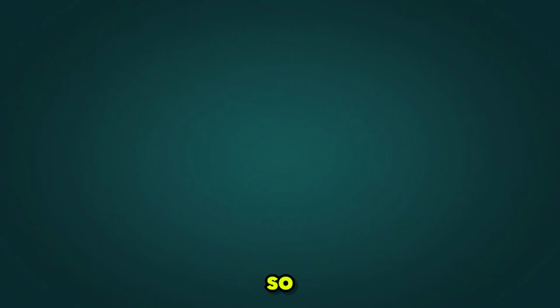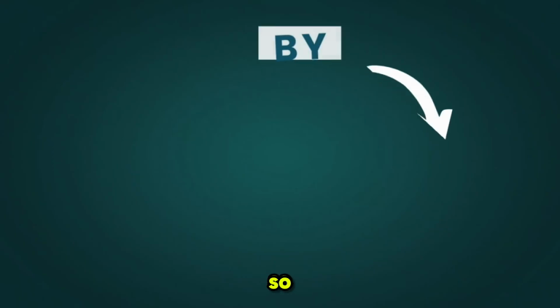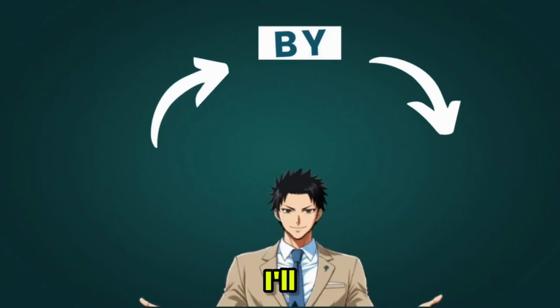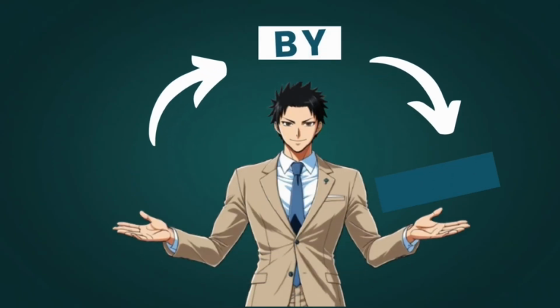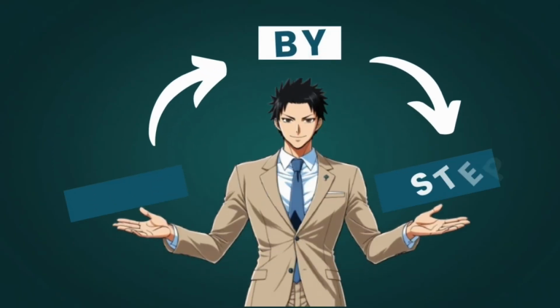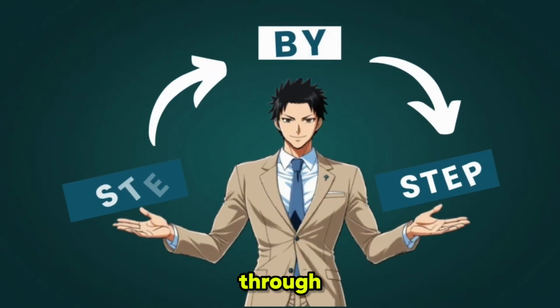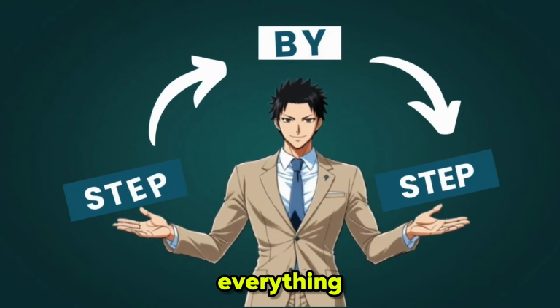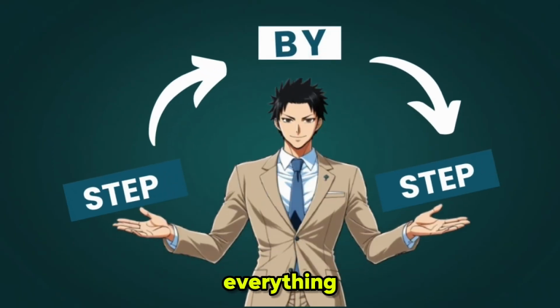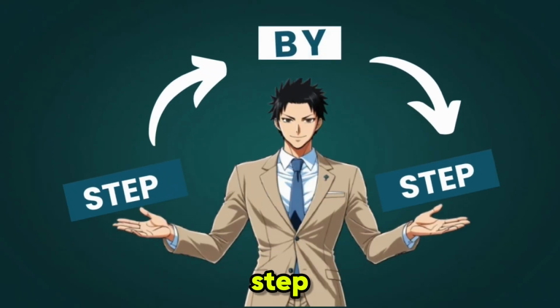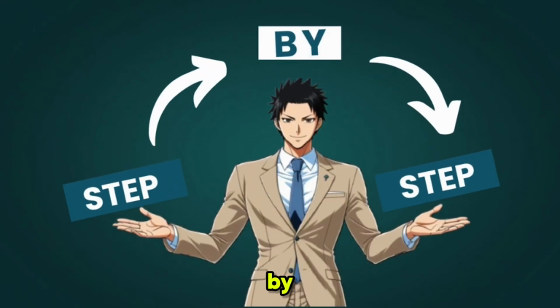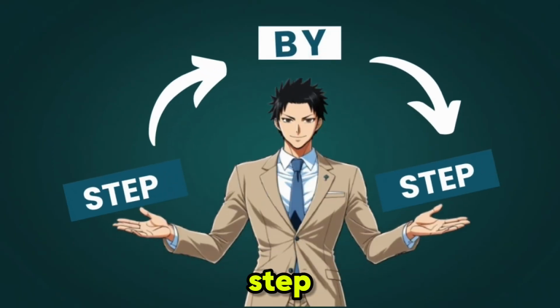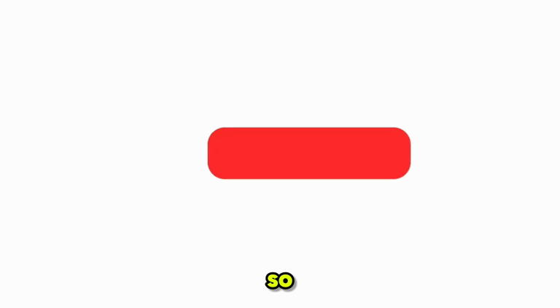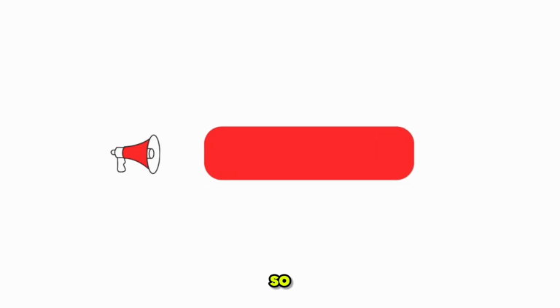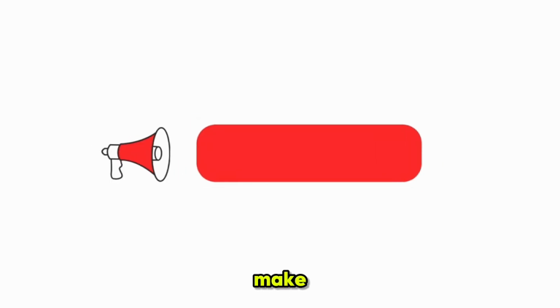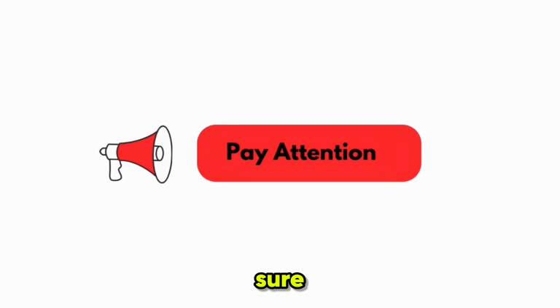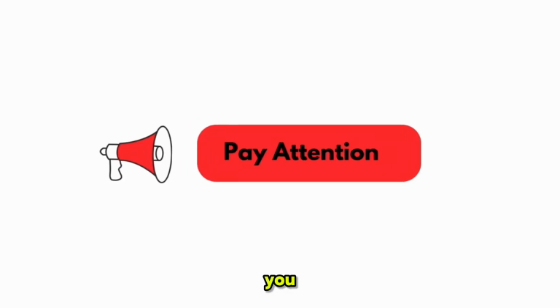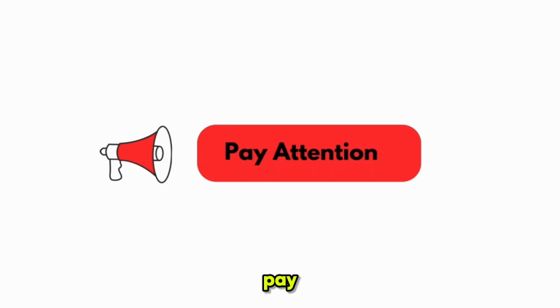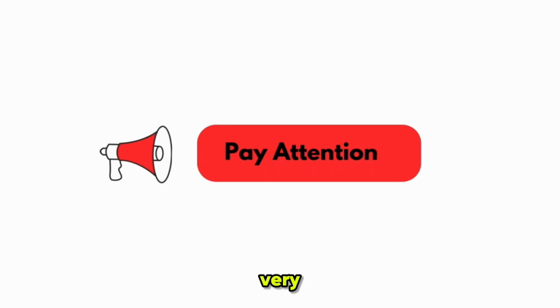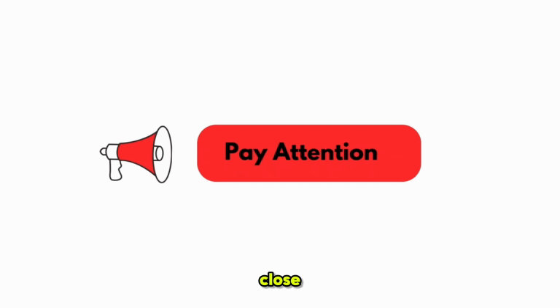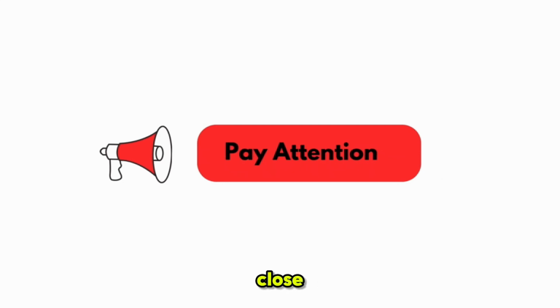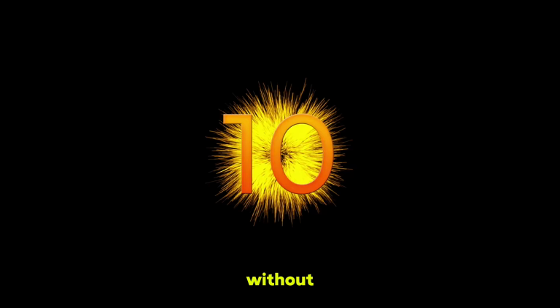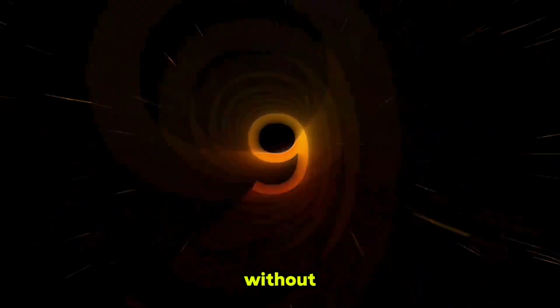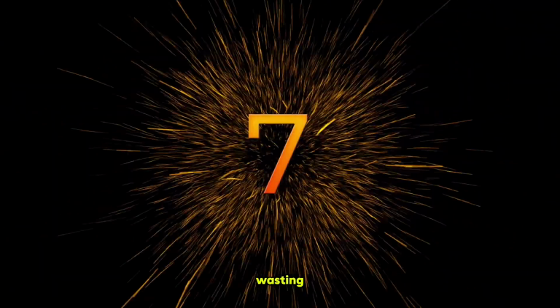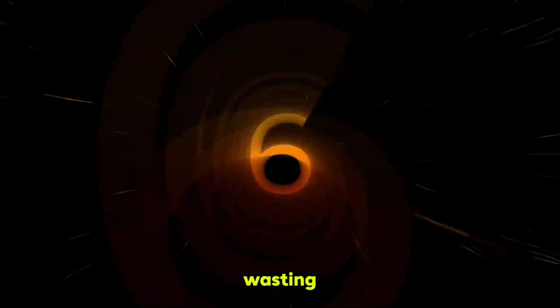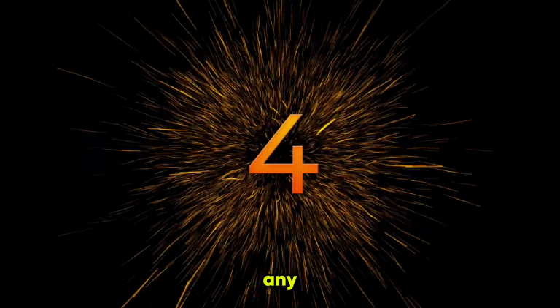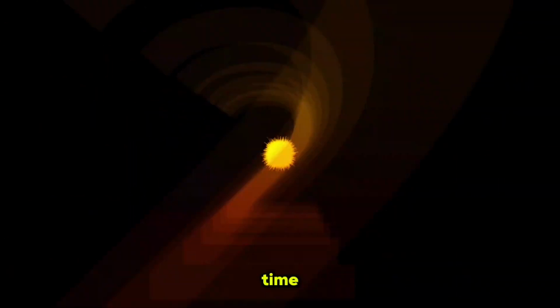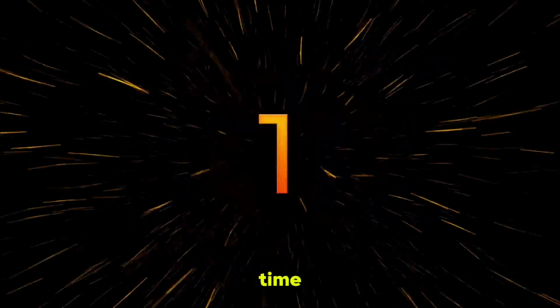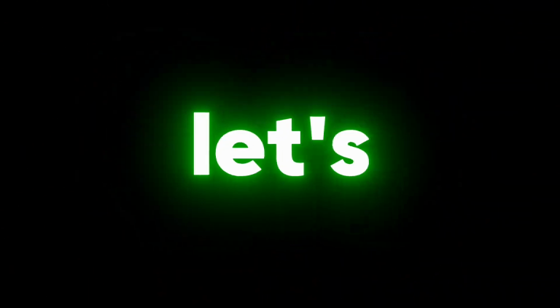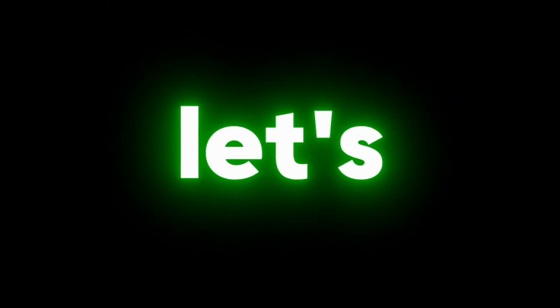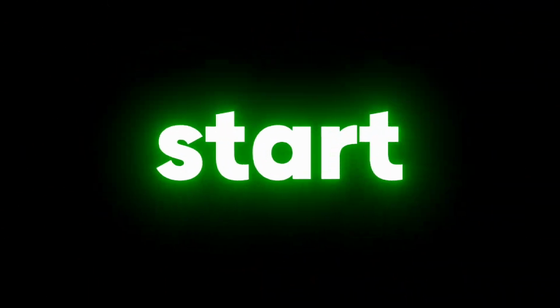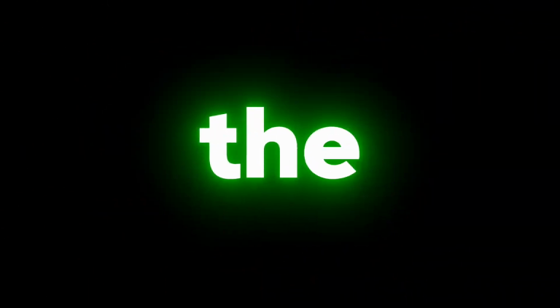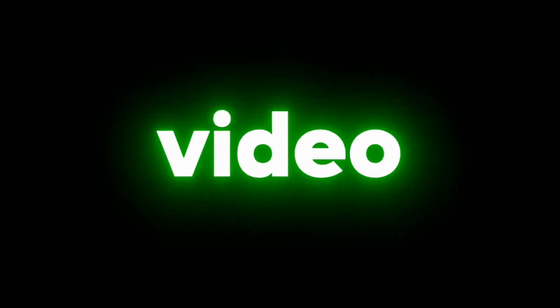I'll guide you through everything step by step. Make sure you pay very close attention. Without wasting any time, let's start the video.